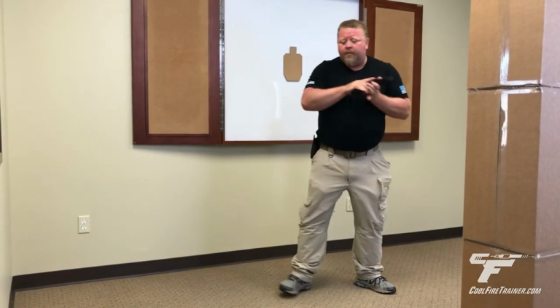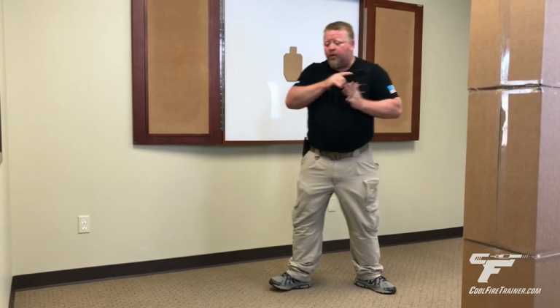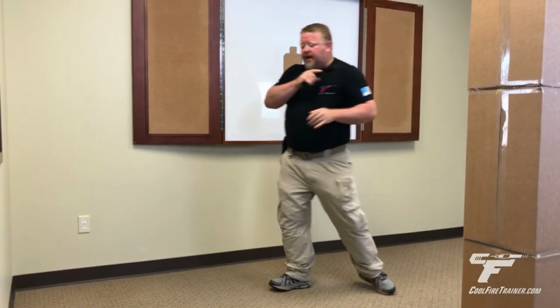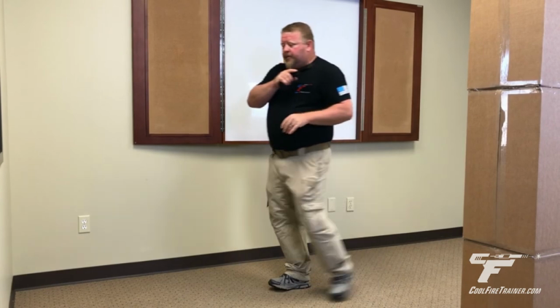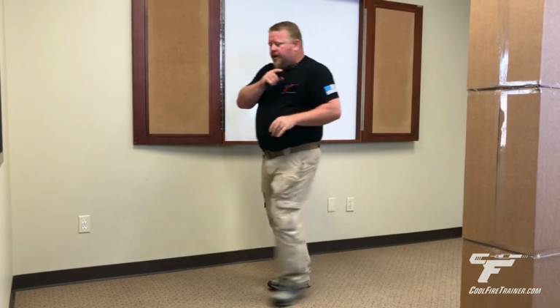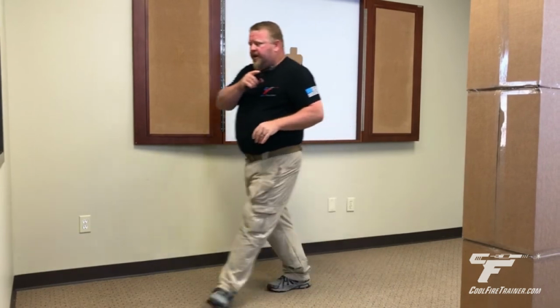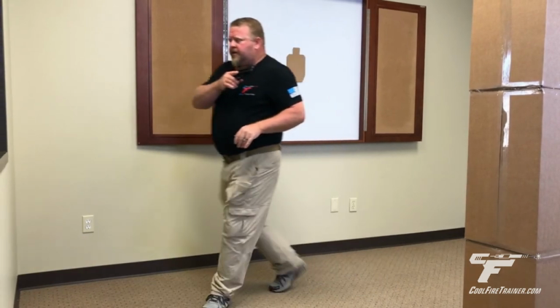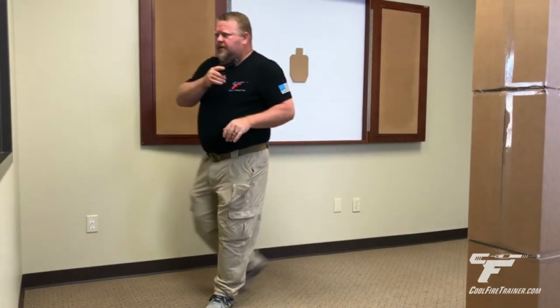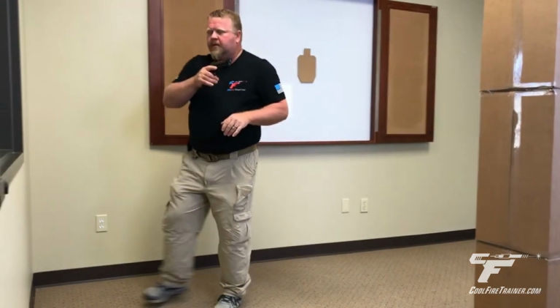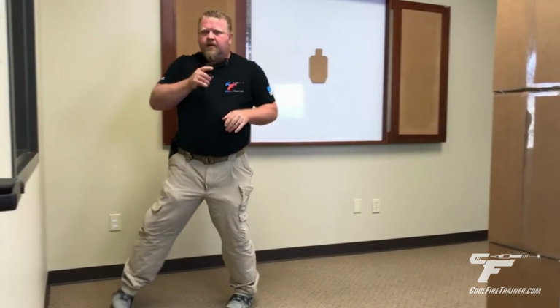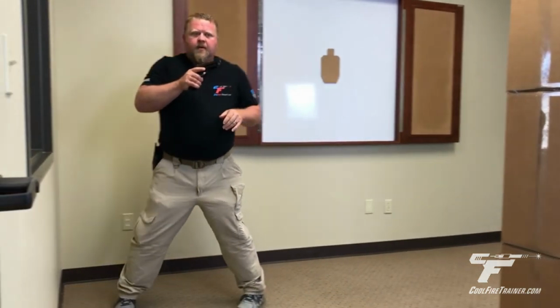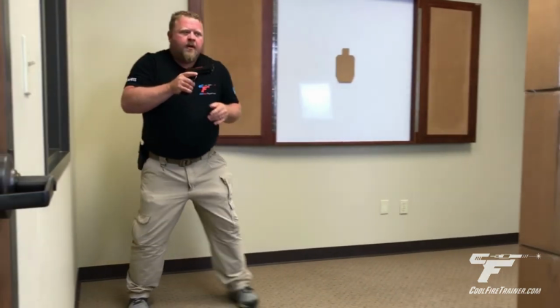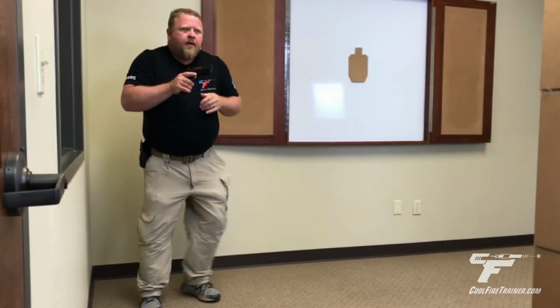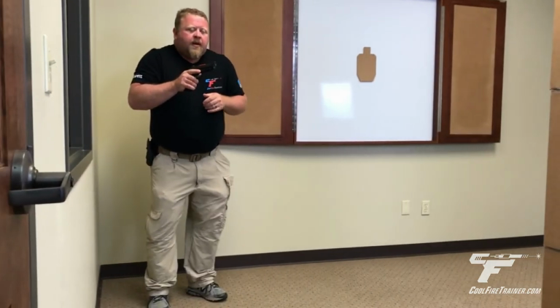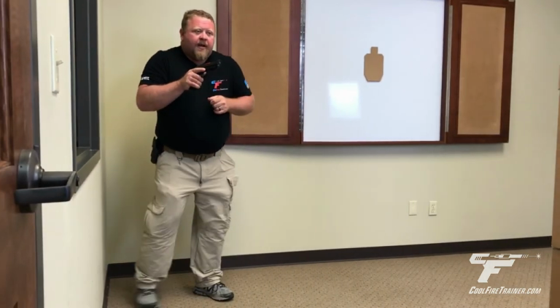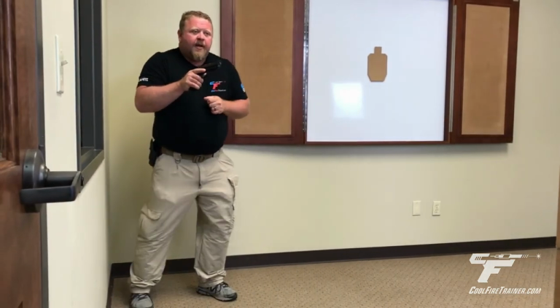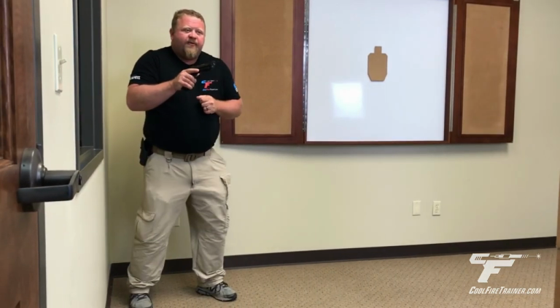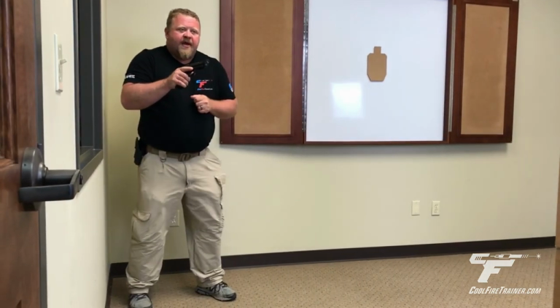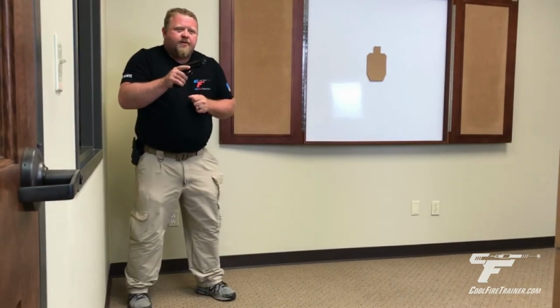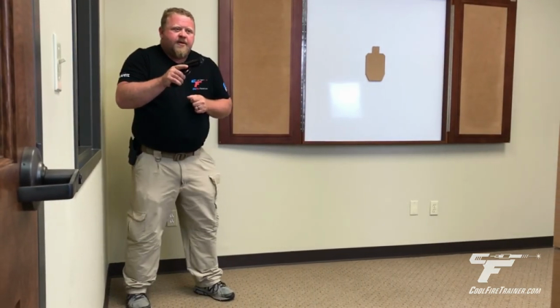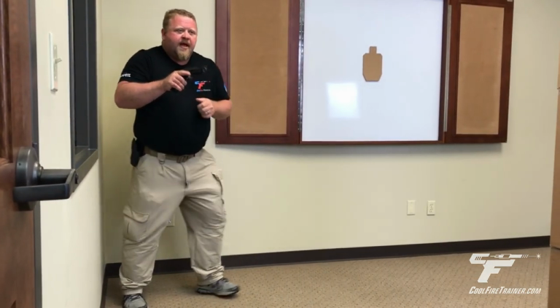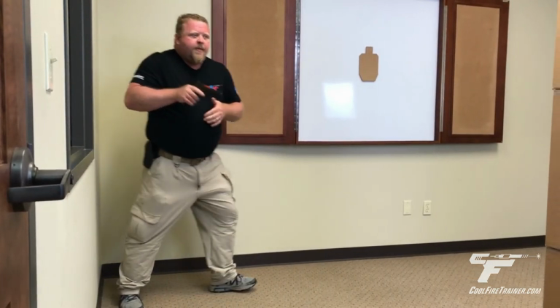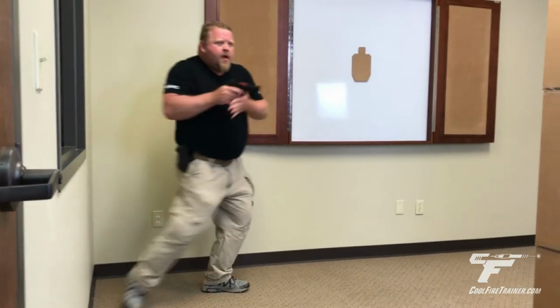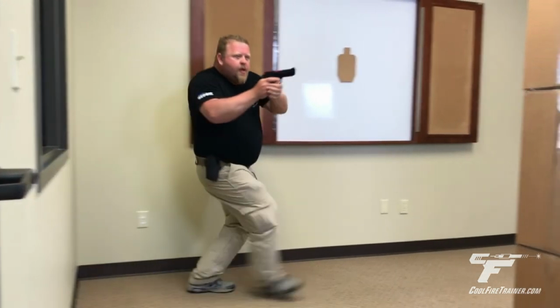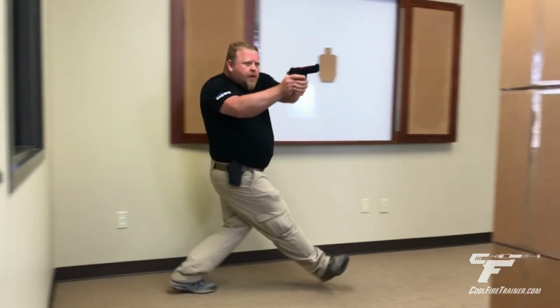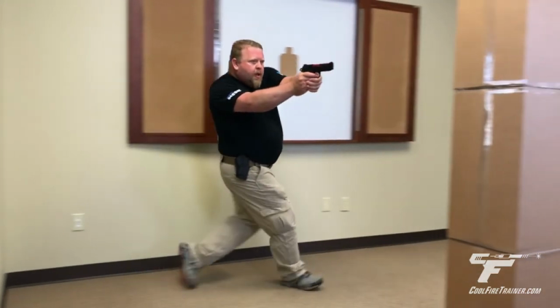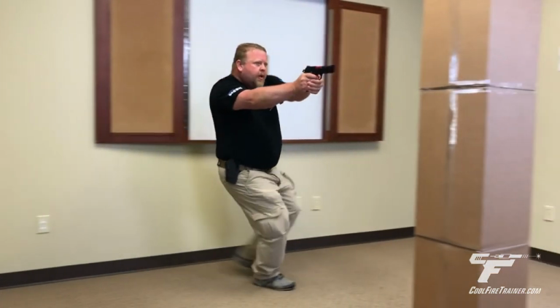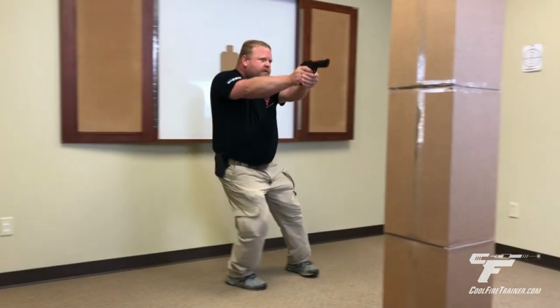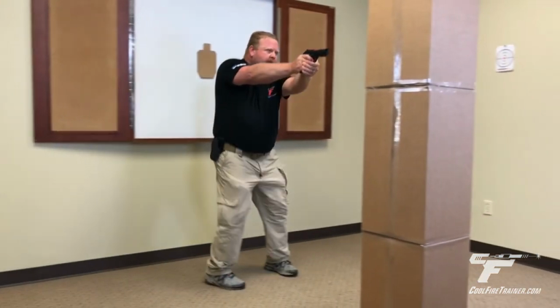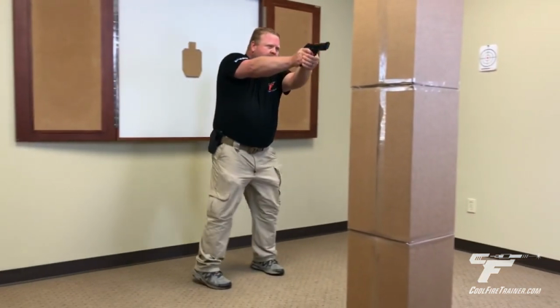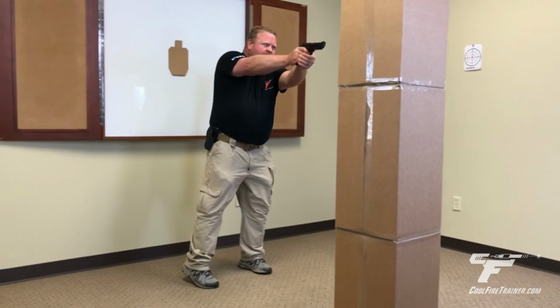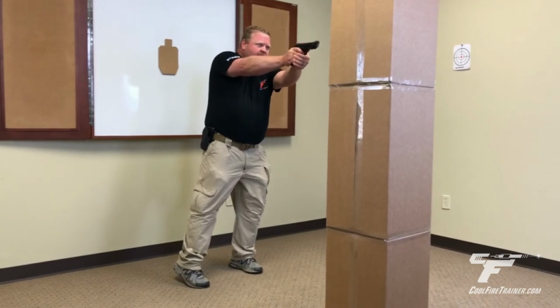One more time, coming in a little bit faster. Gun up, slack out, fire.